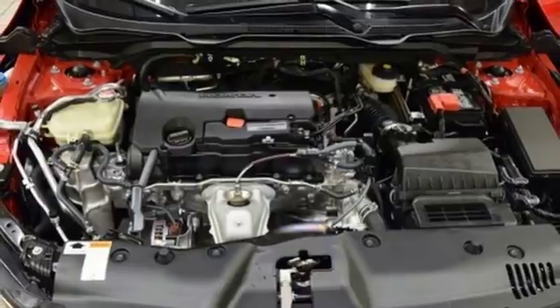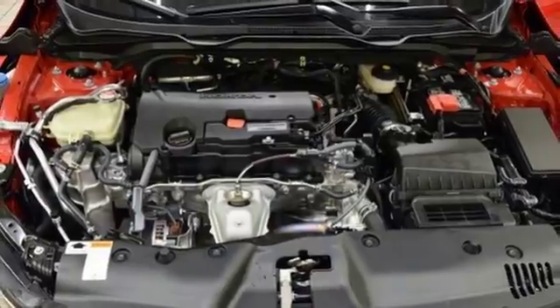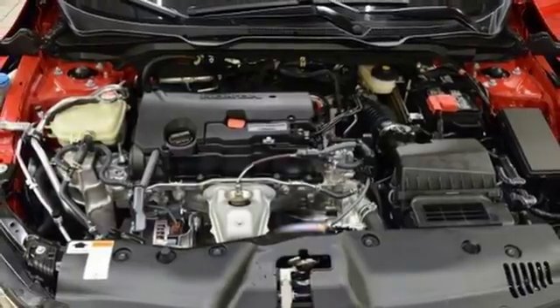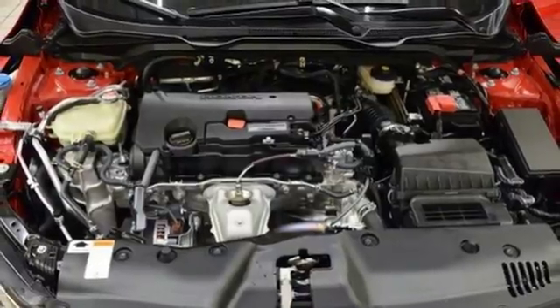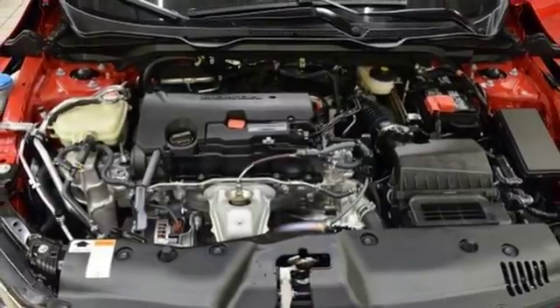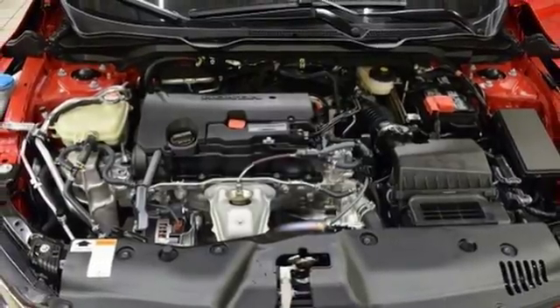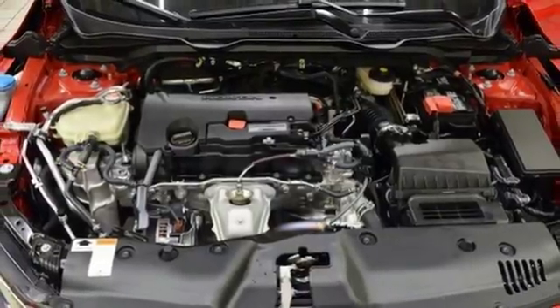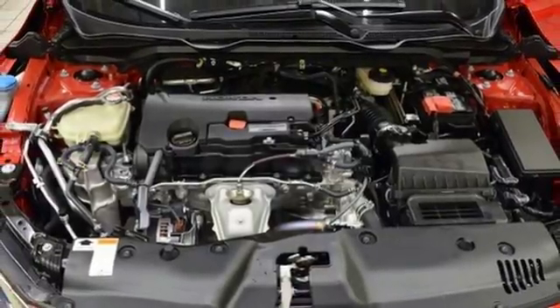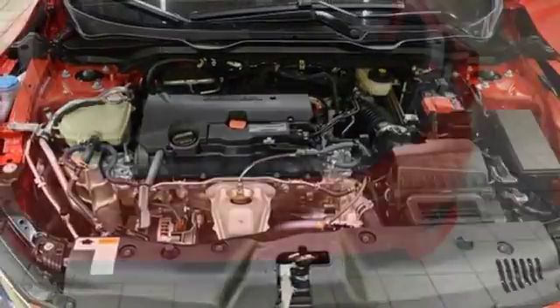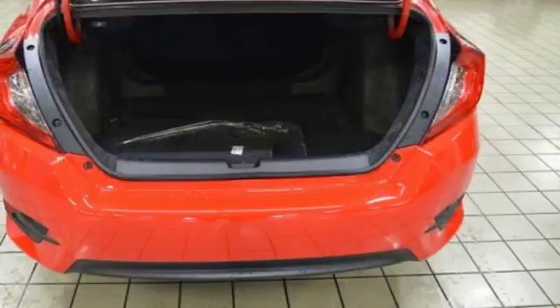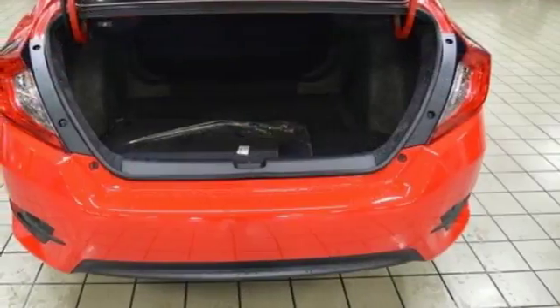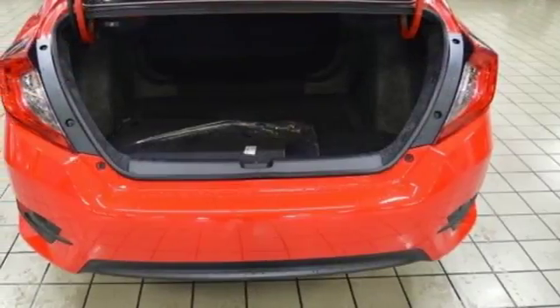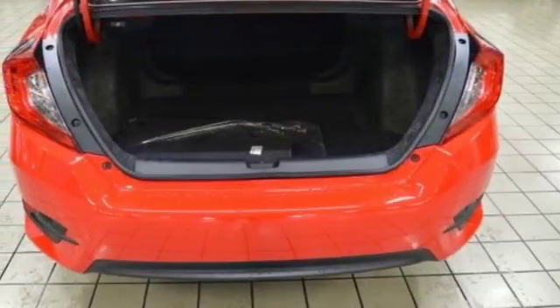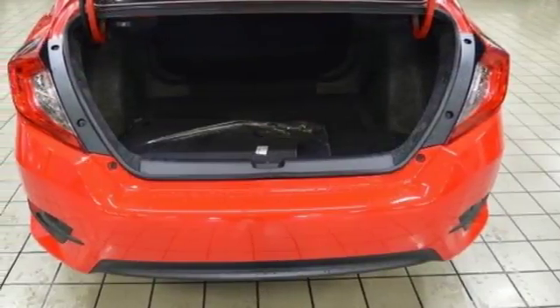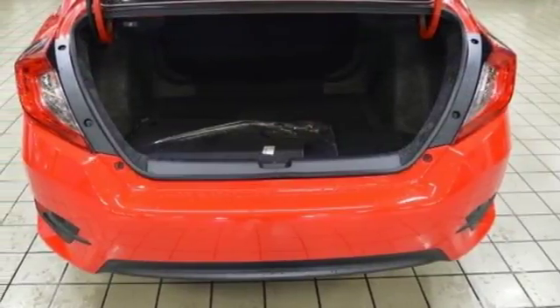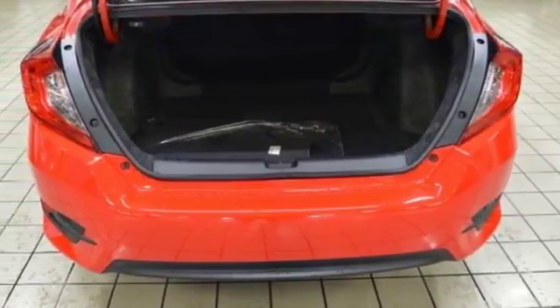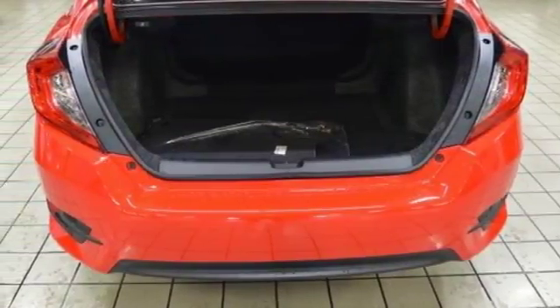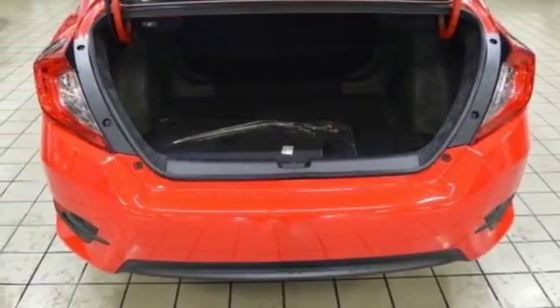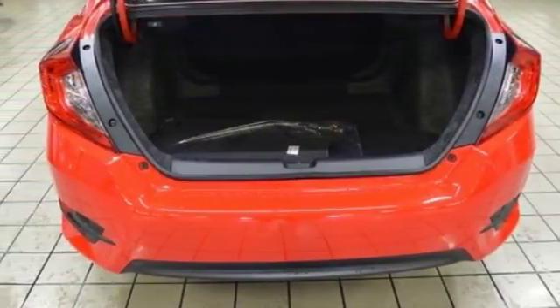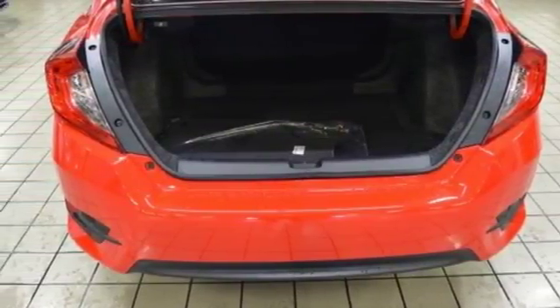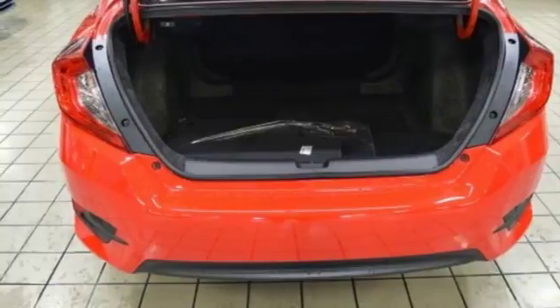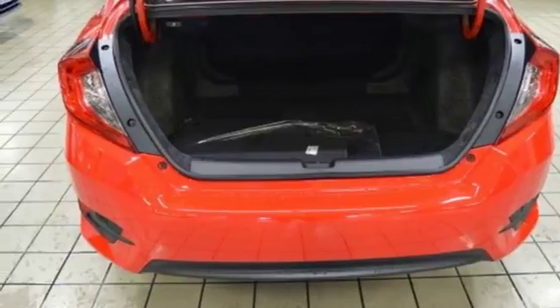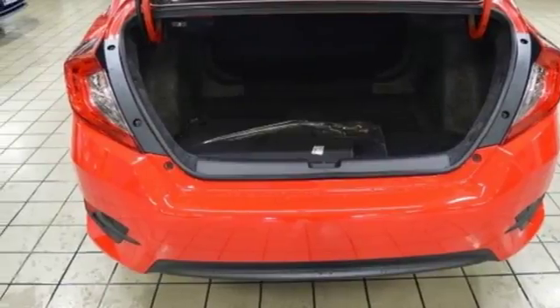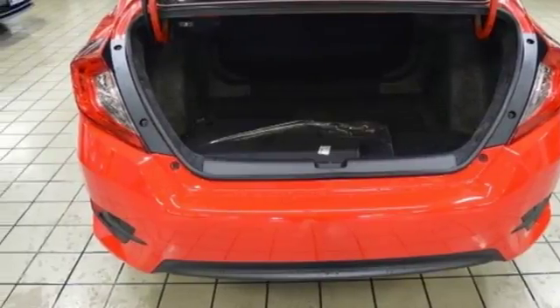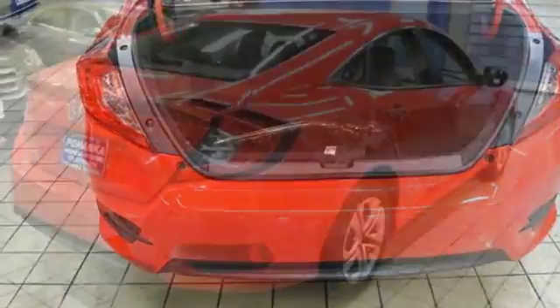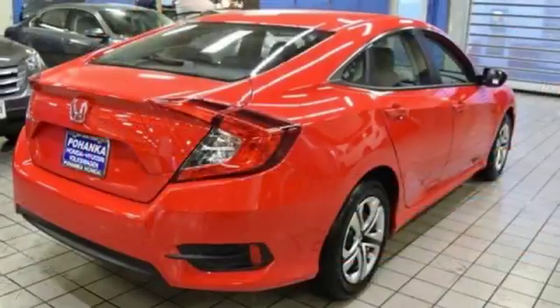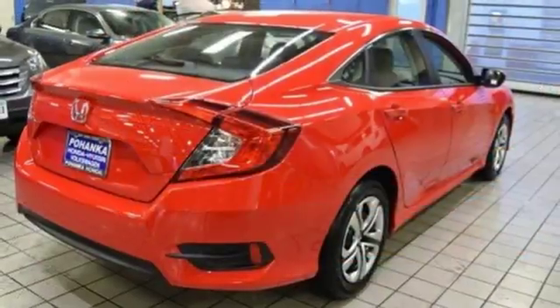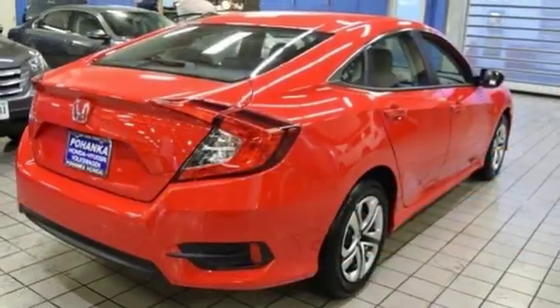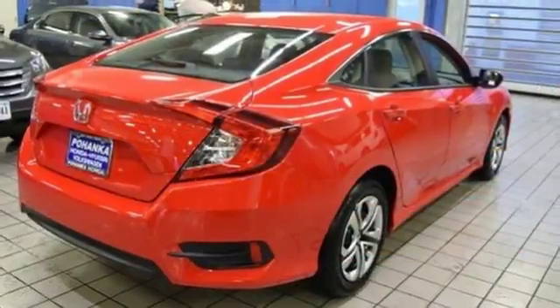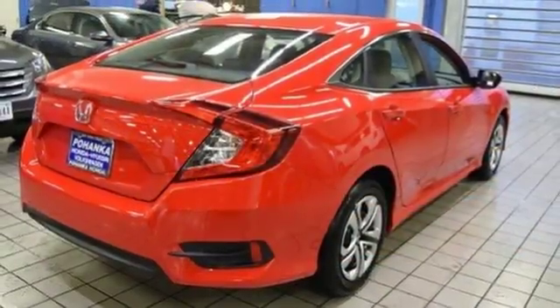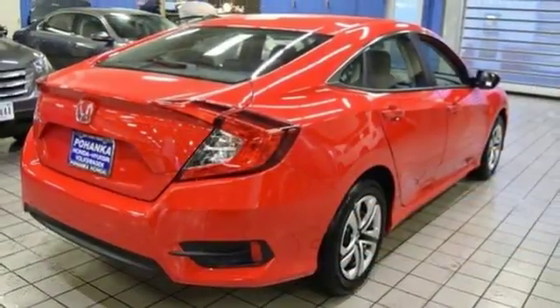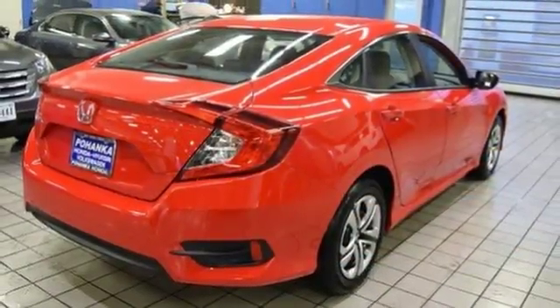Continuously variable automatic transmission, four-wheel anti-lock disc brakes, and an in-line four-cylinder engine.